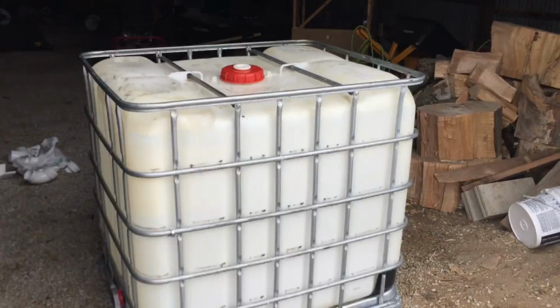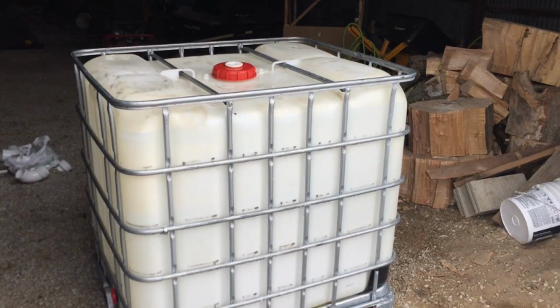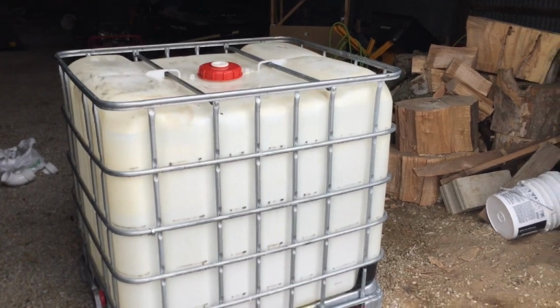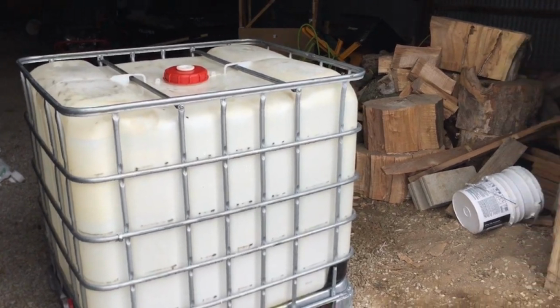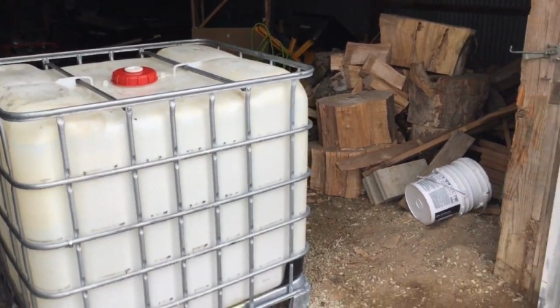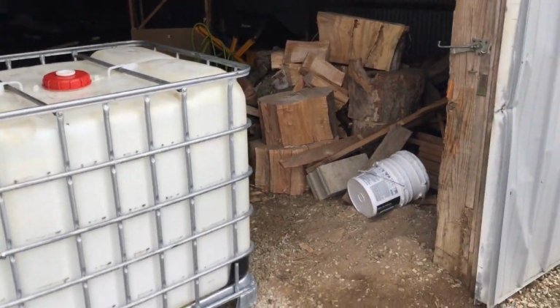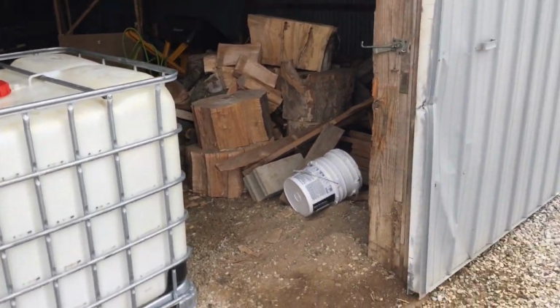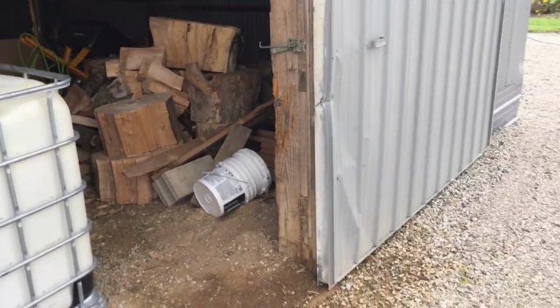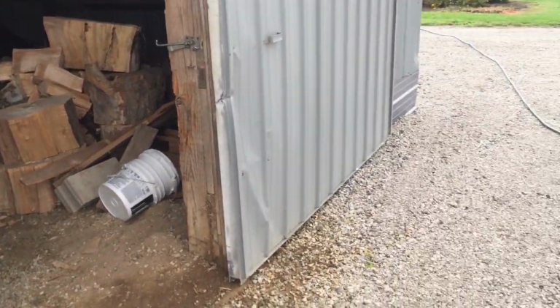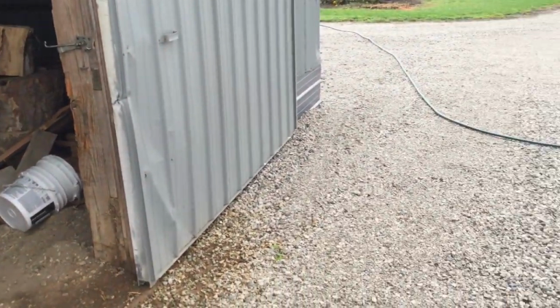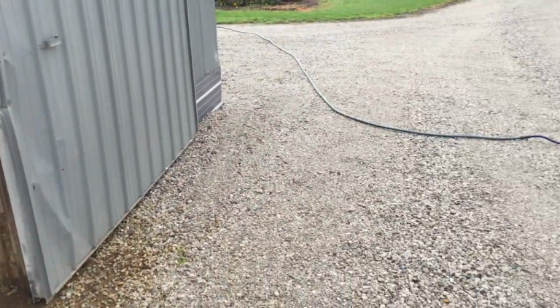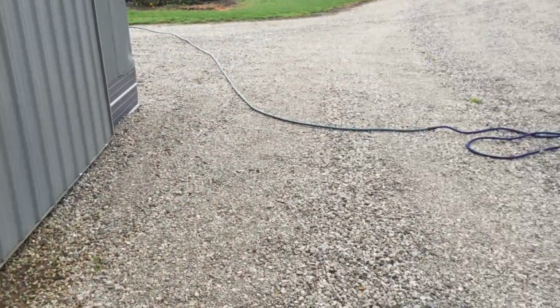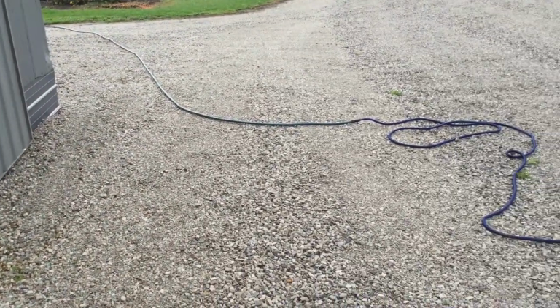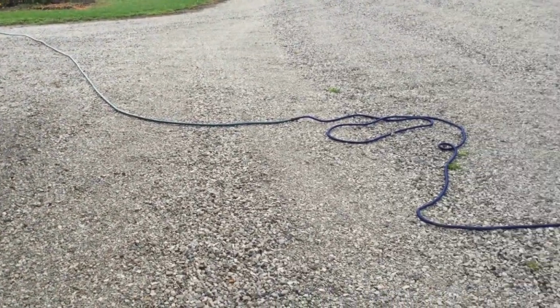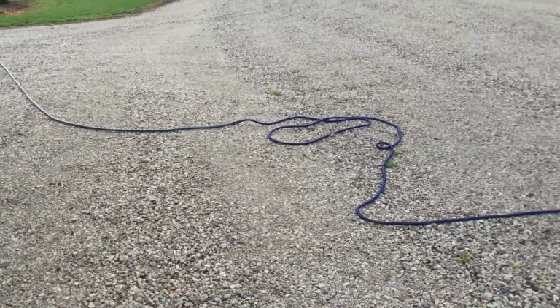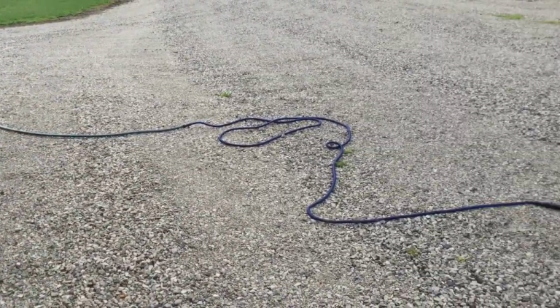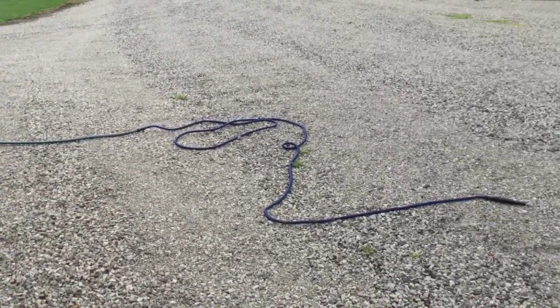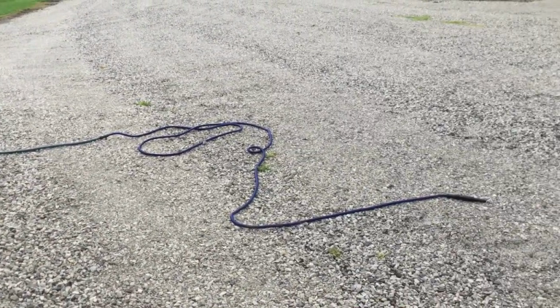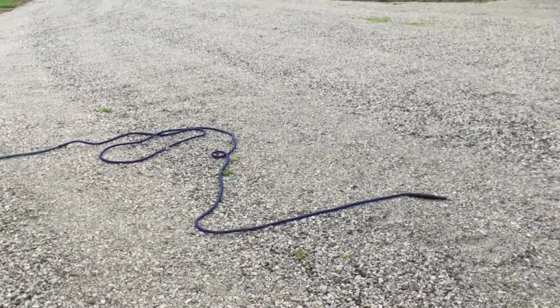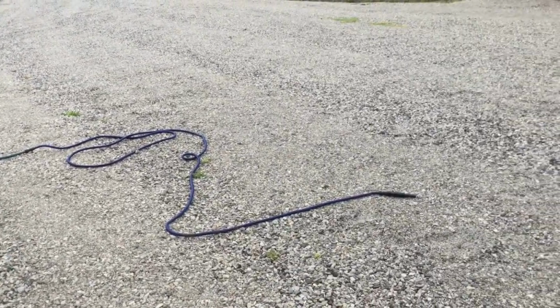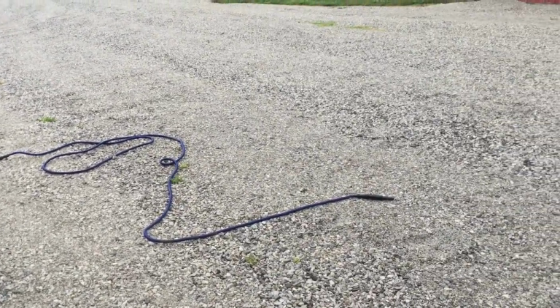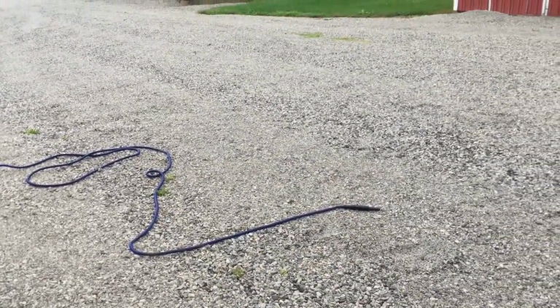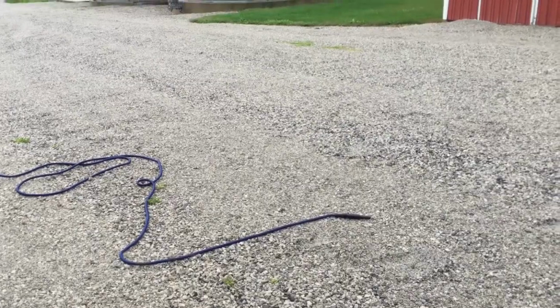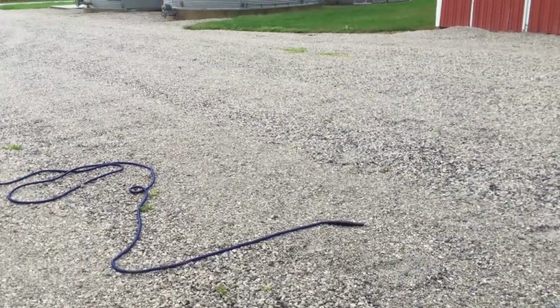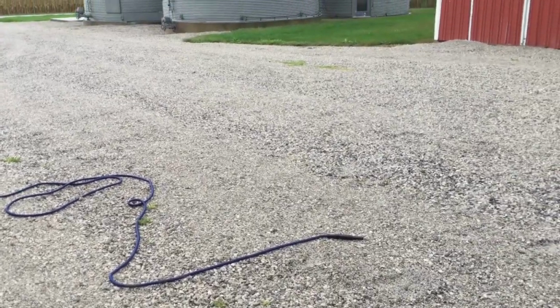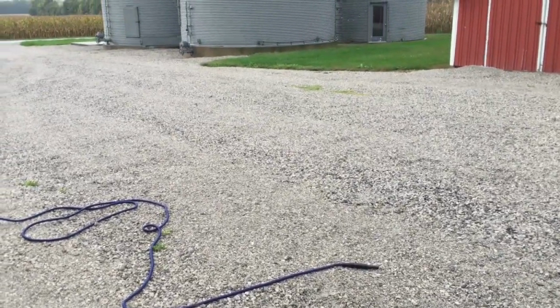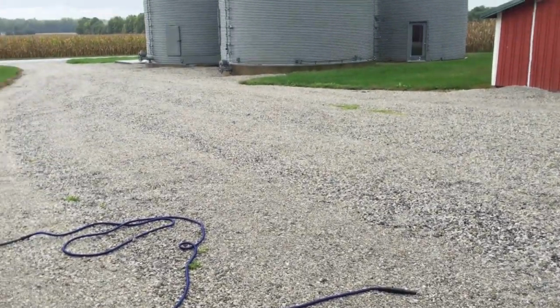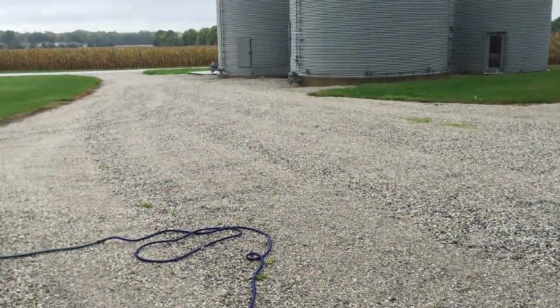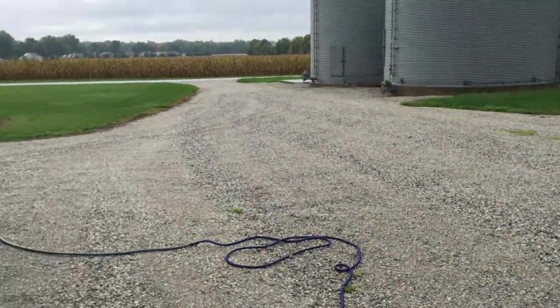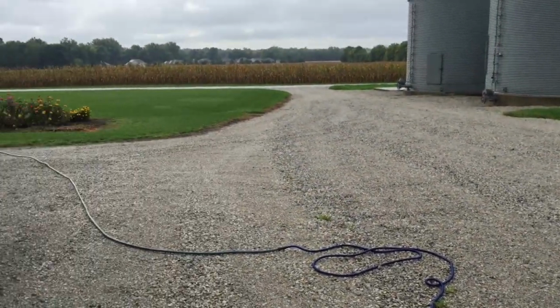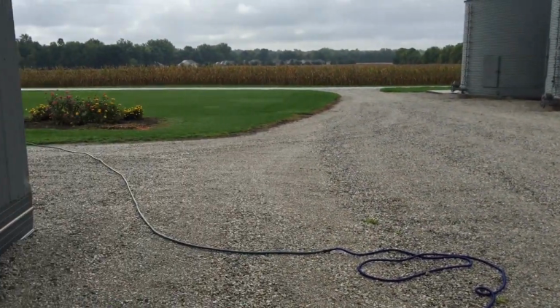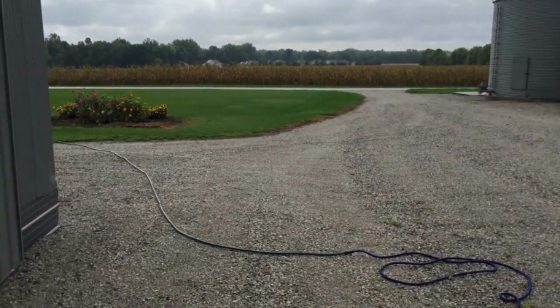This one had a pre-emergent herbicide in it, which I washed out of my gravel driveway, which will prevent new weeds from growing up, but will not kill my lawn.